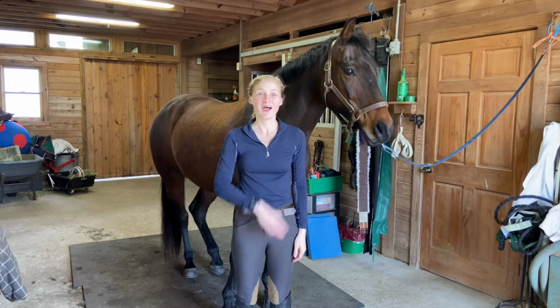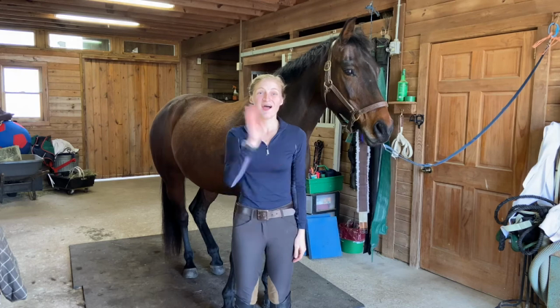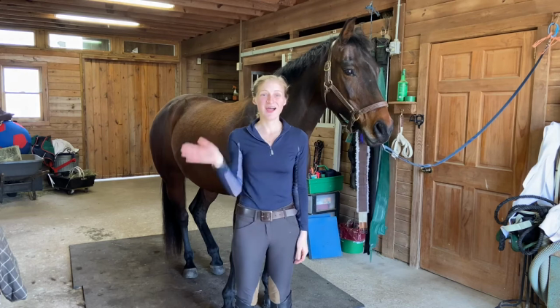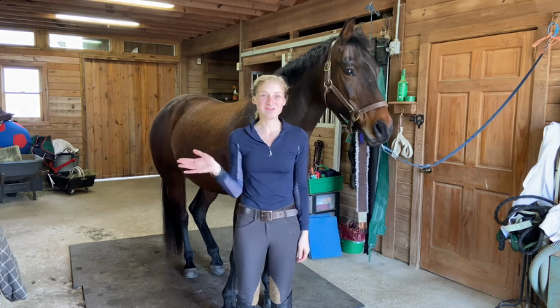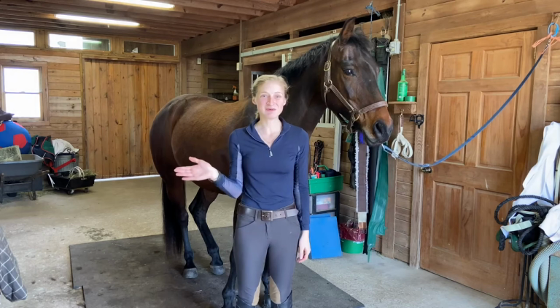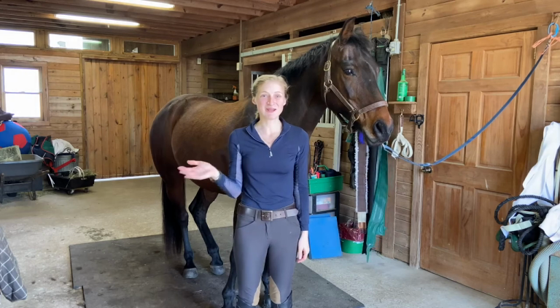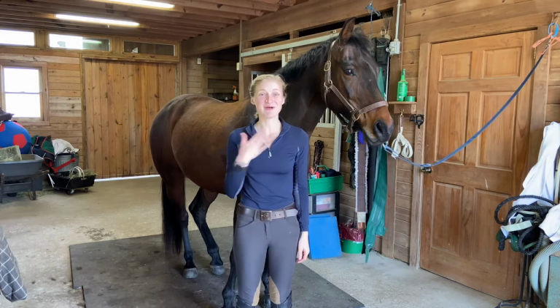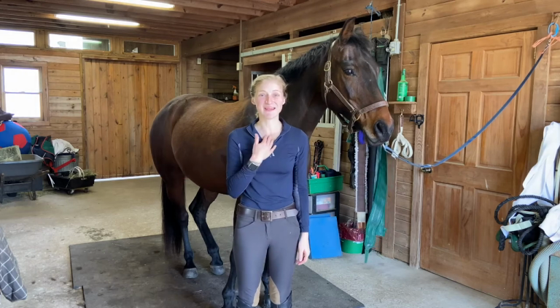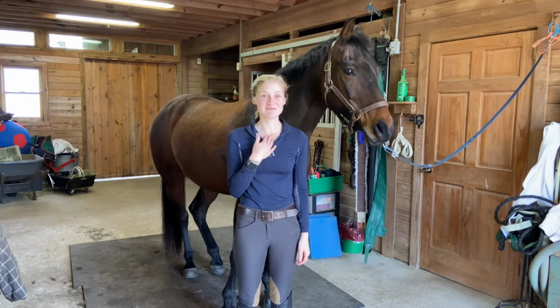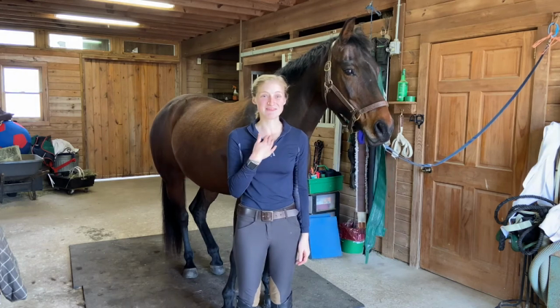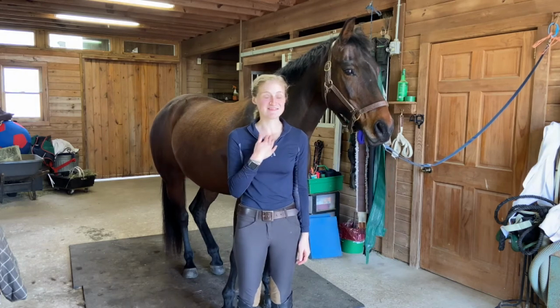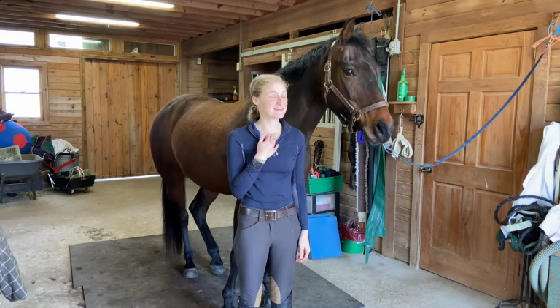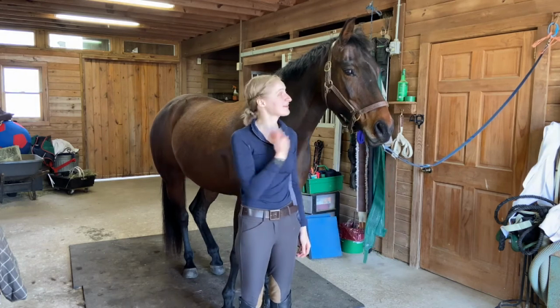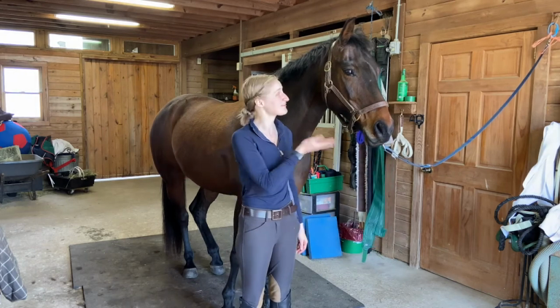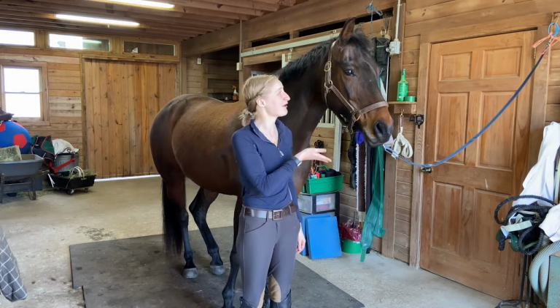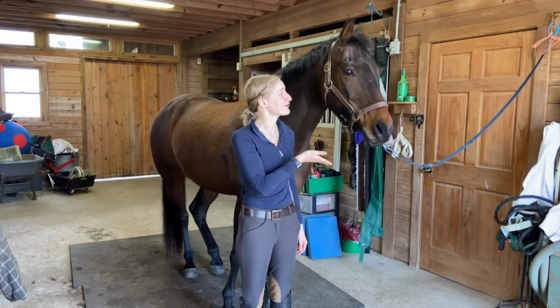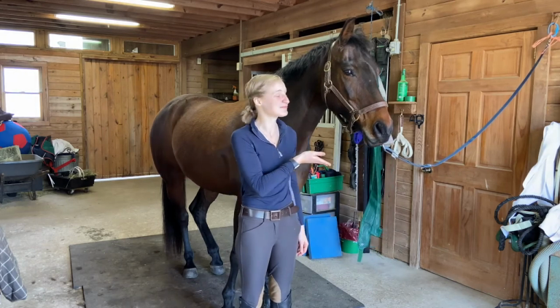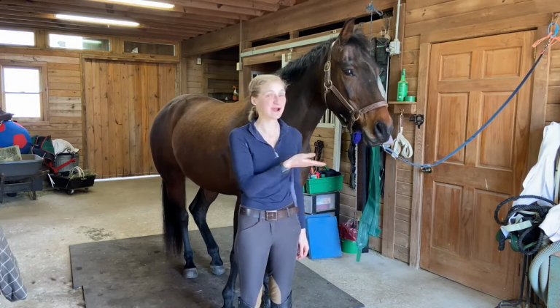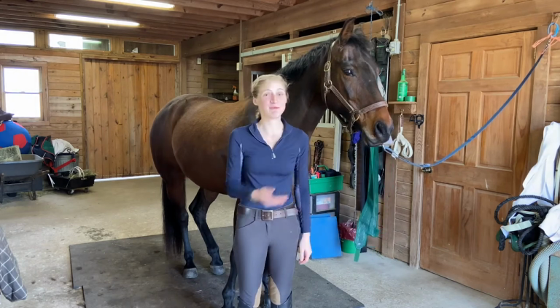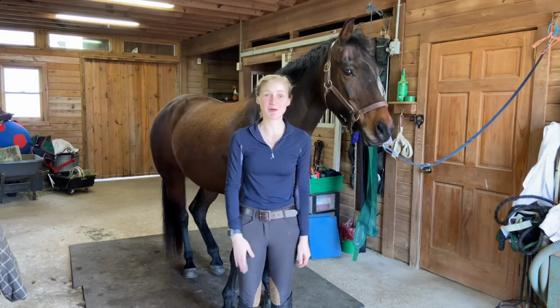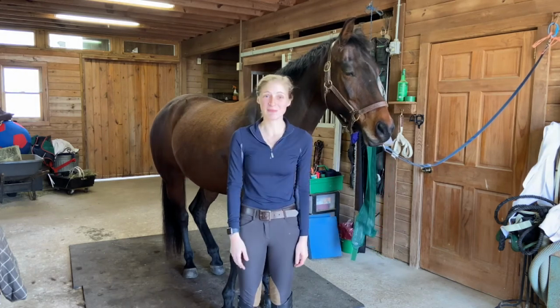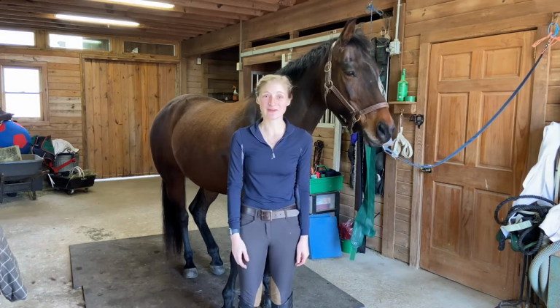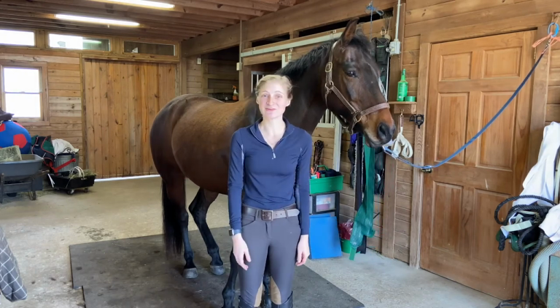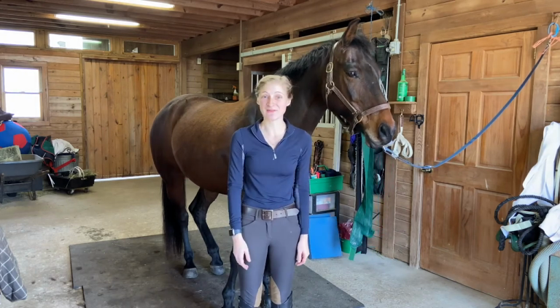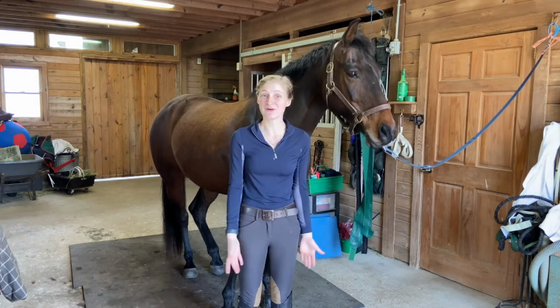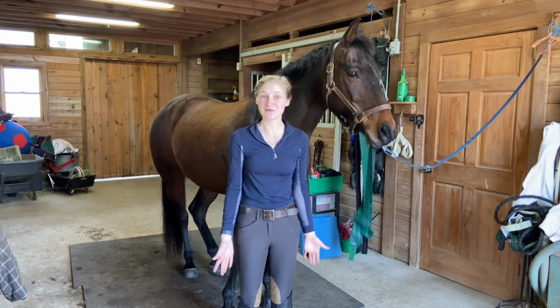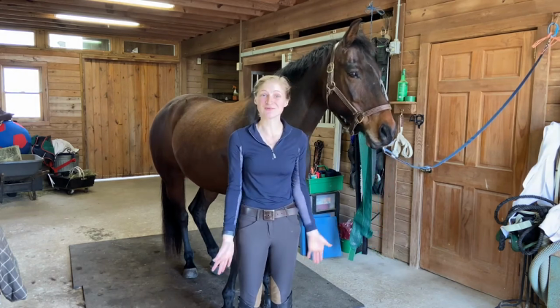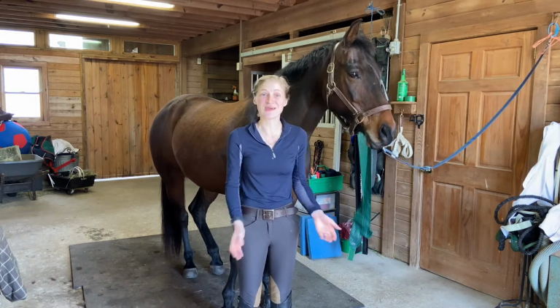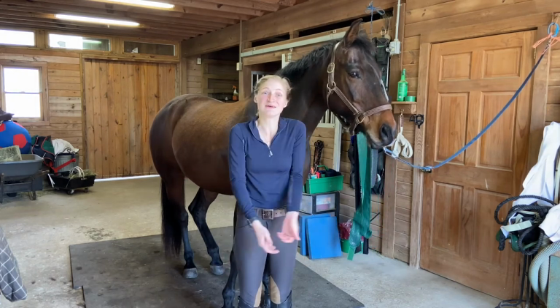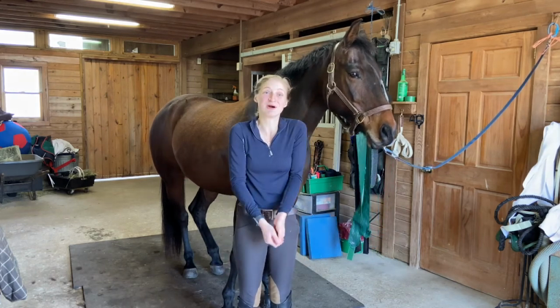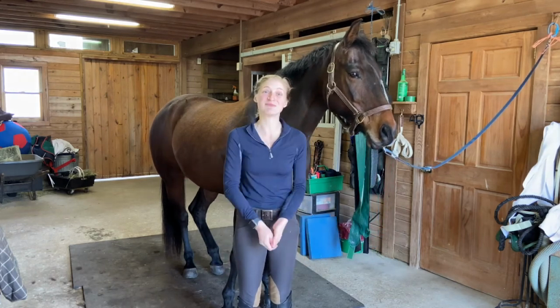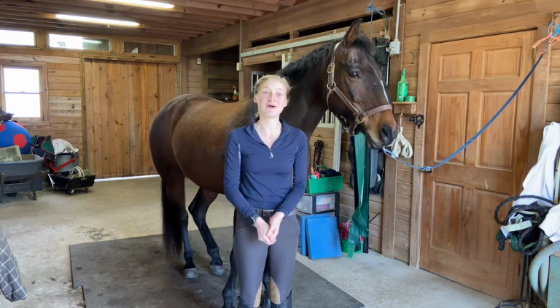Hi everybody, my name's Lizzie, this is my horse Mira, and welcome back to the Farmhouse Taff Farm vlog.